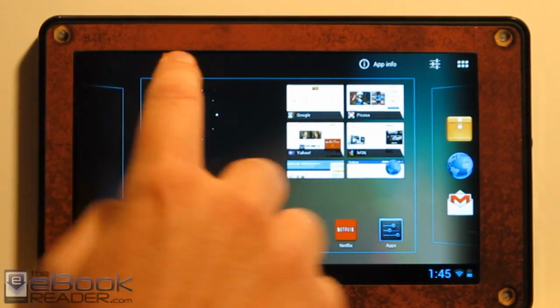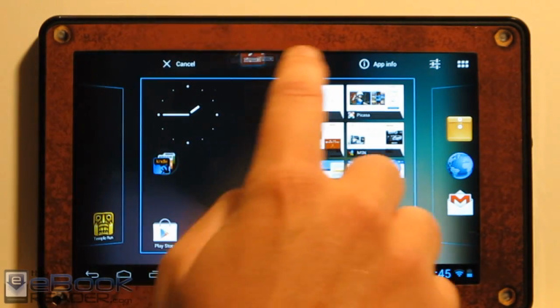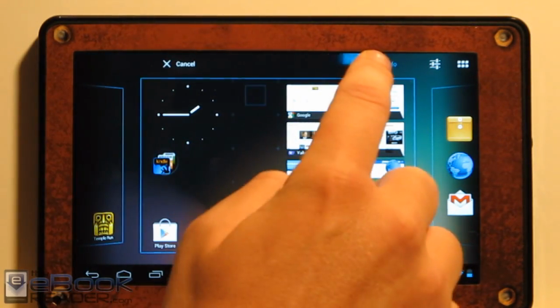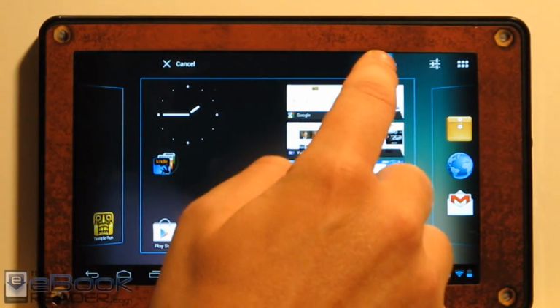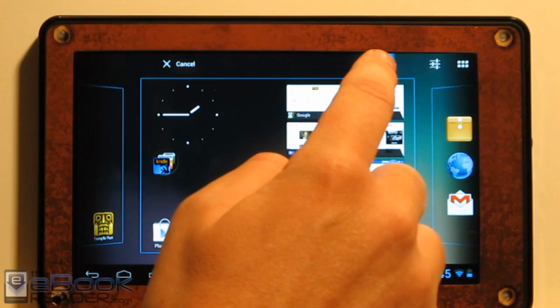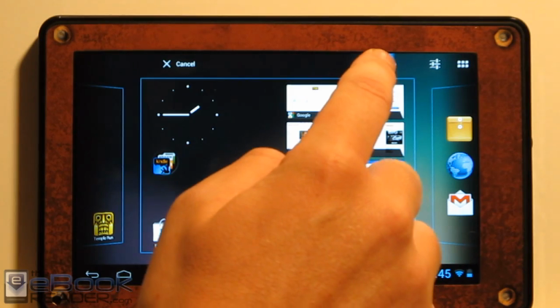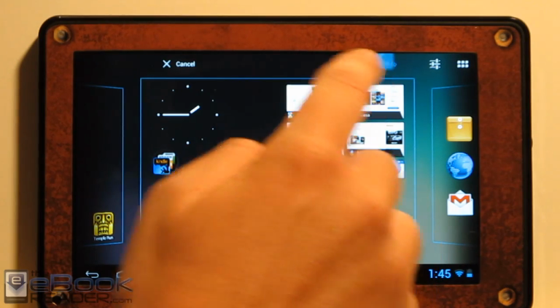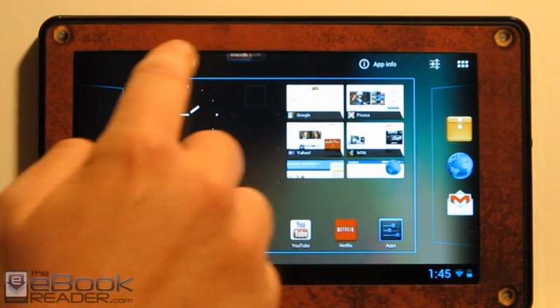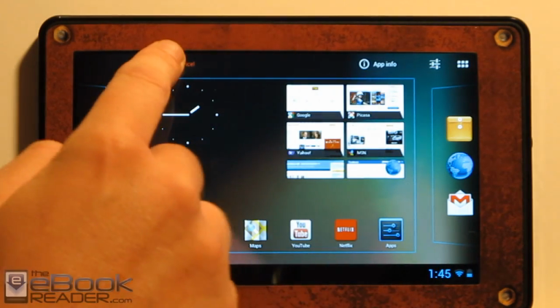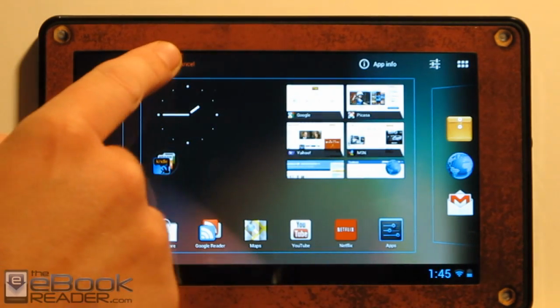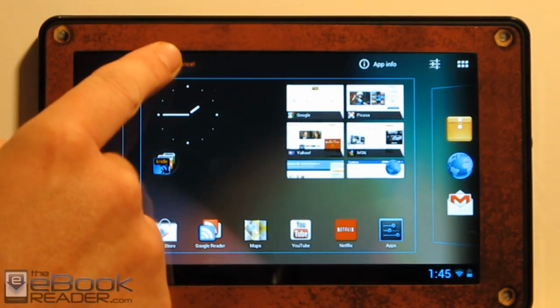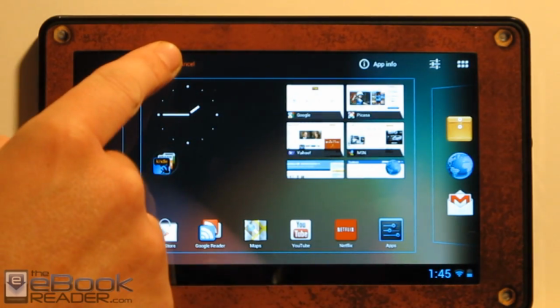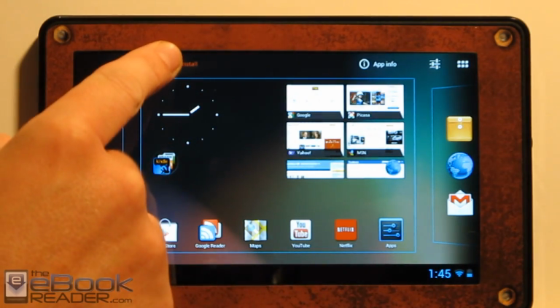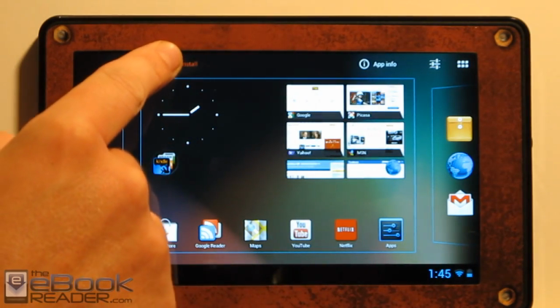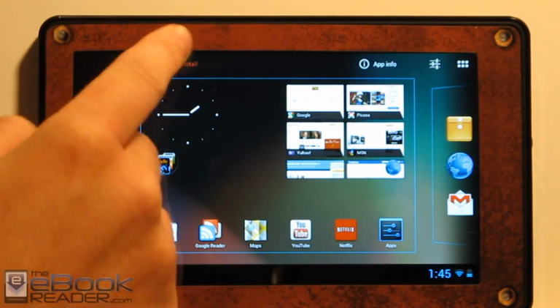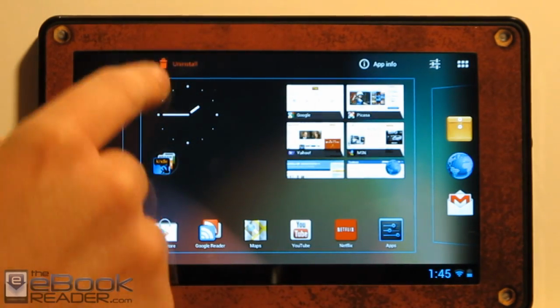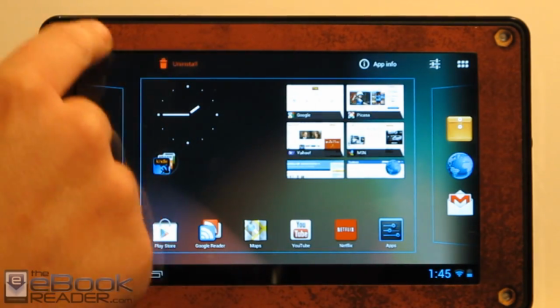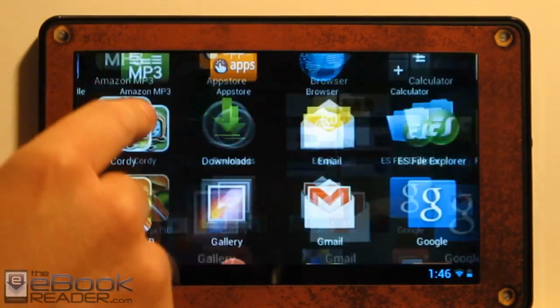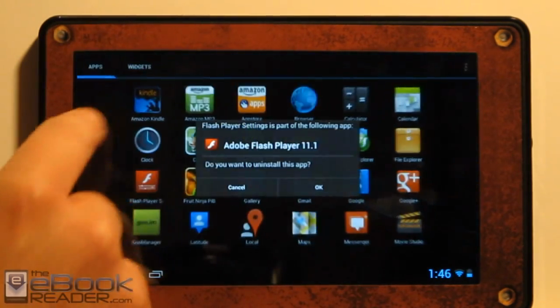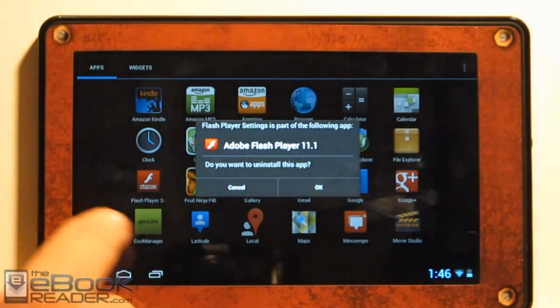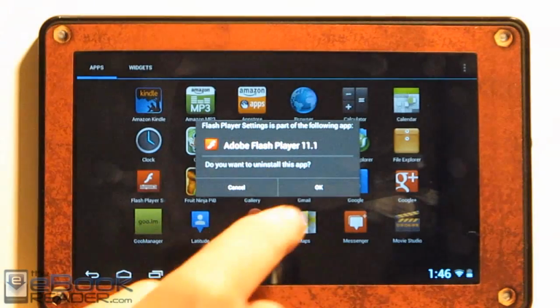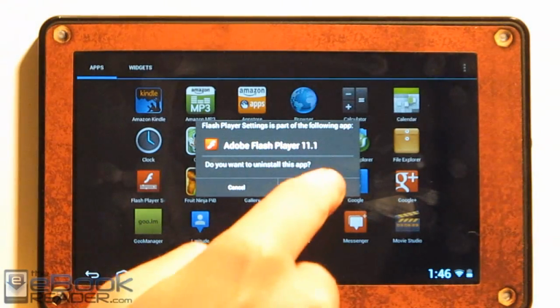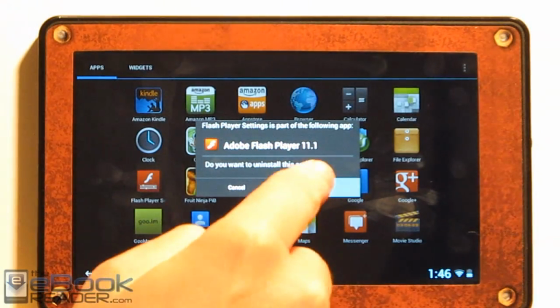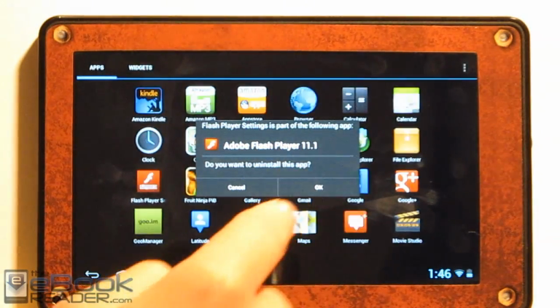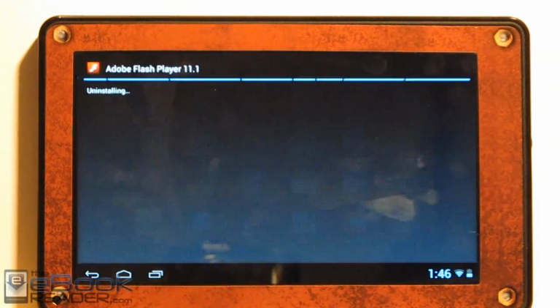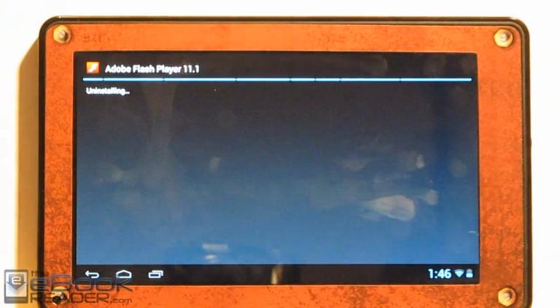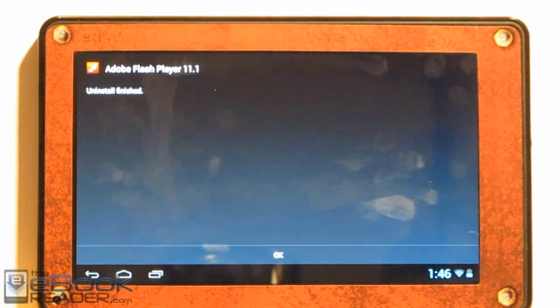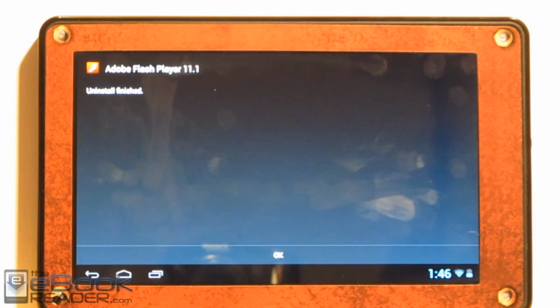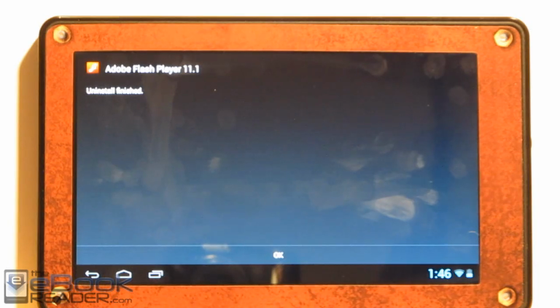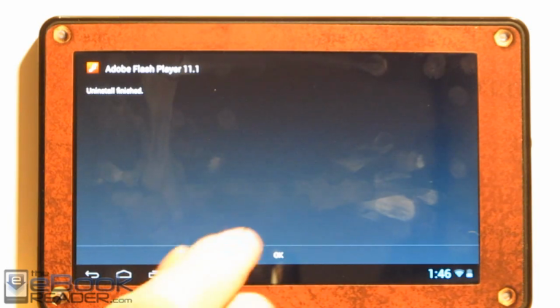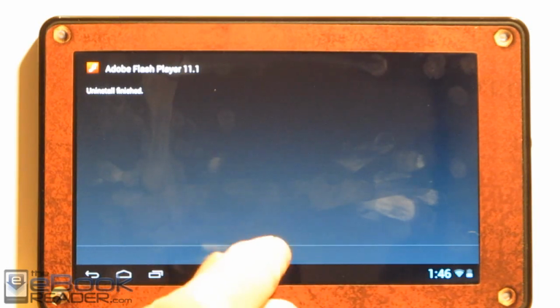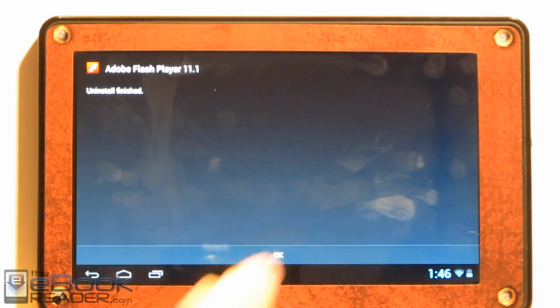If you go over here to App Info and hold it, you can actually get the uninstall option. If you want to uninstall the app, I might as well uninstall Flash since it doesn't work.